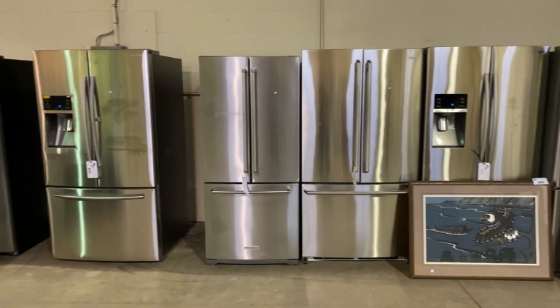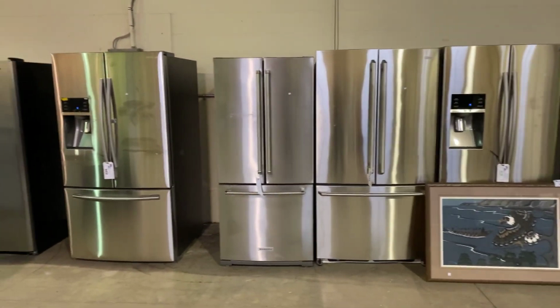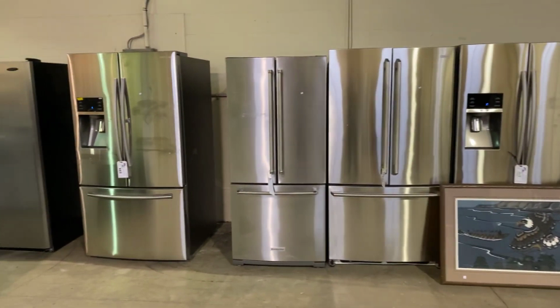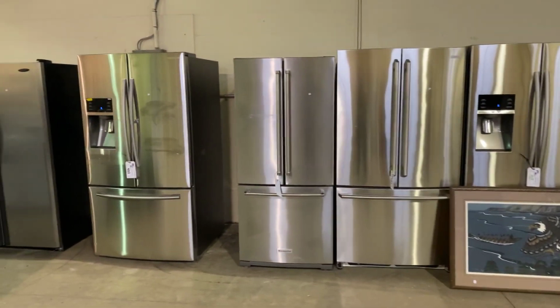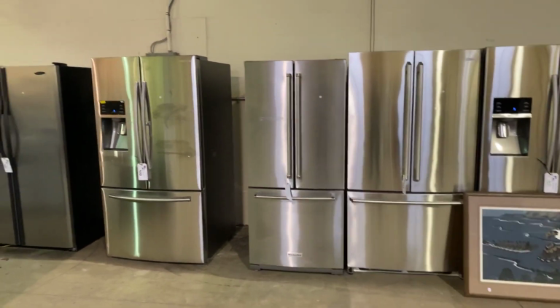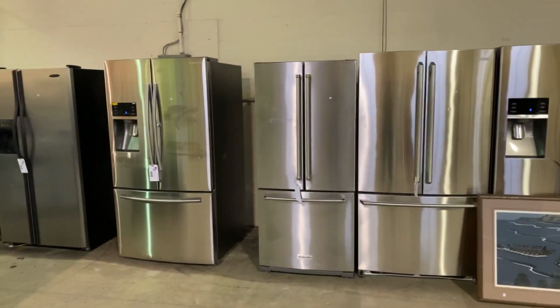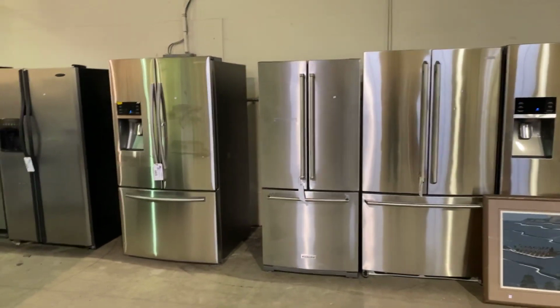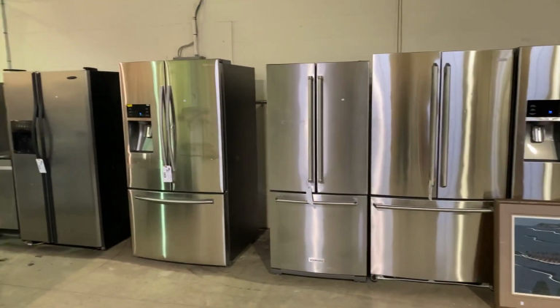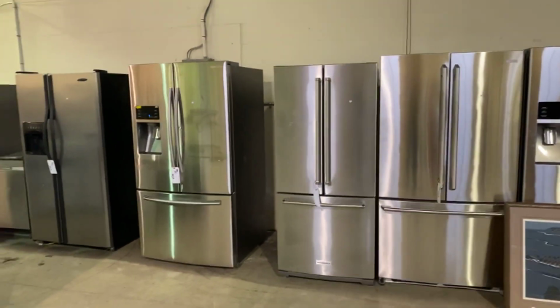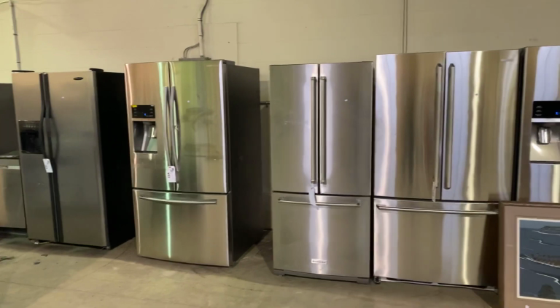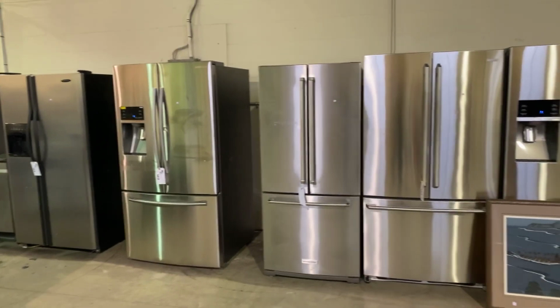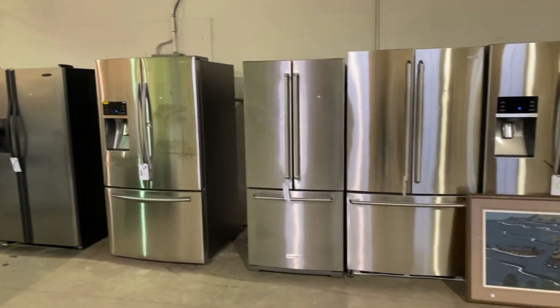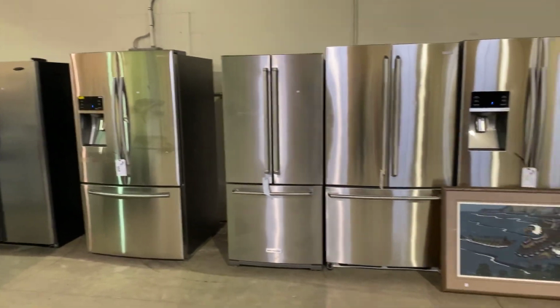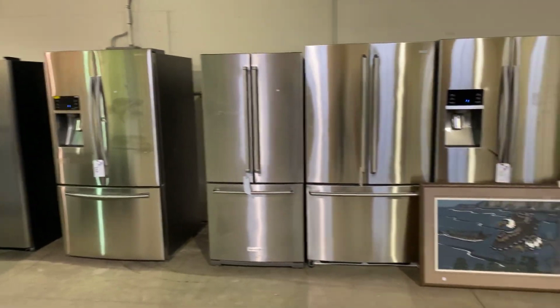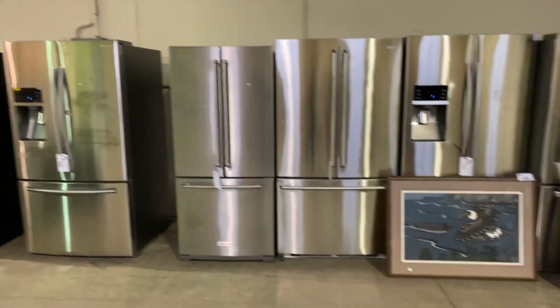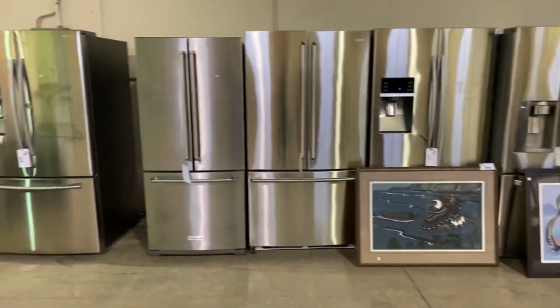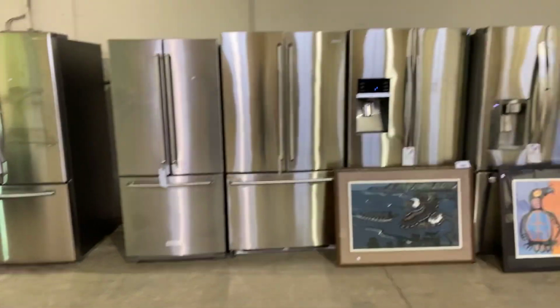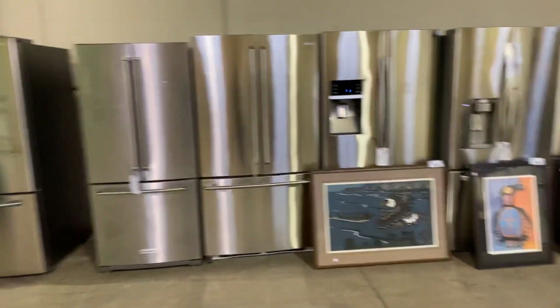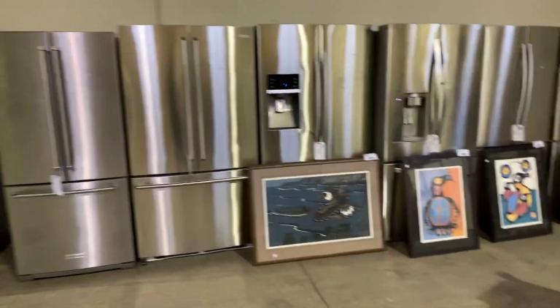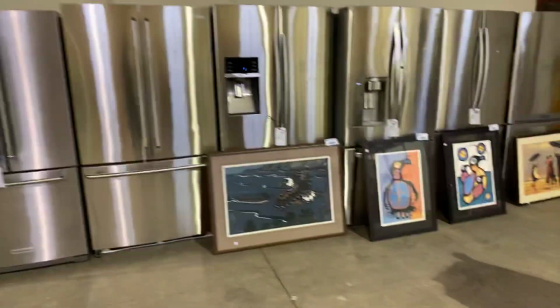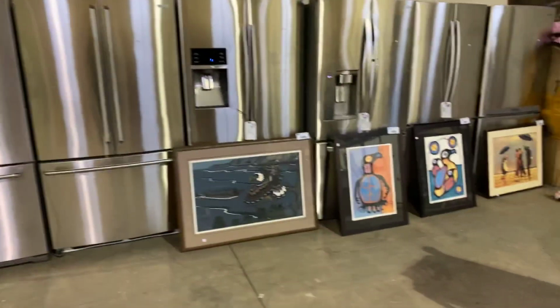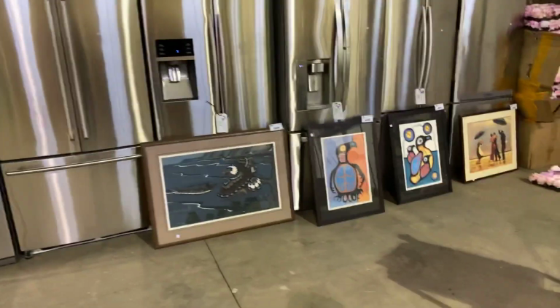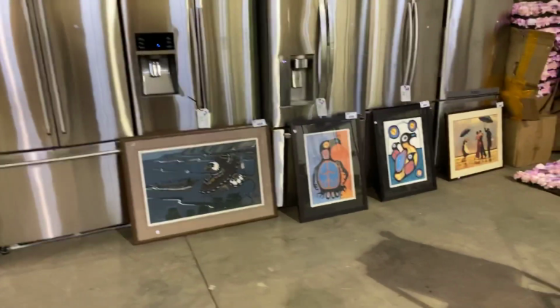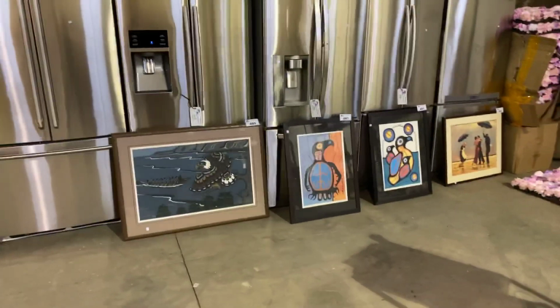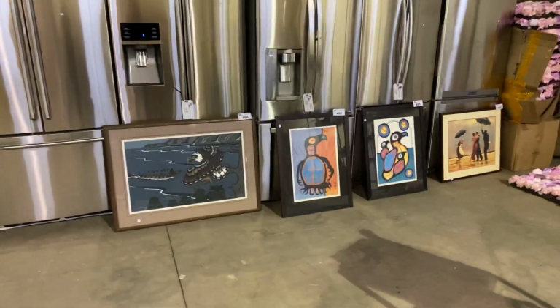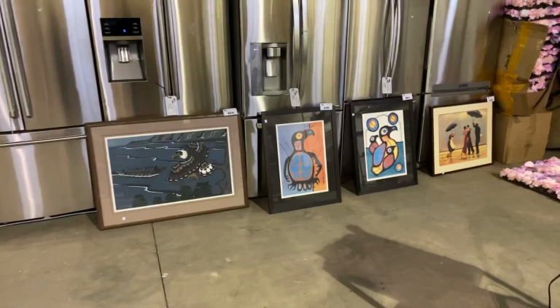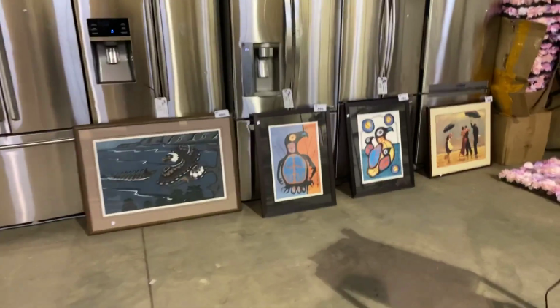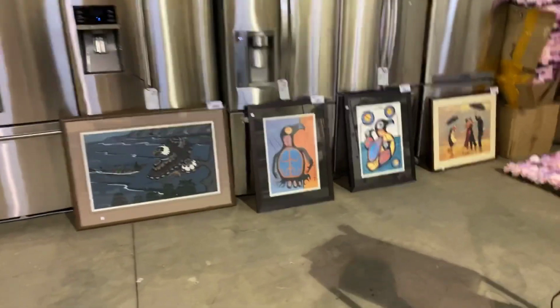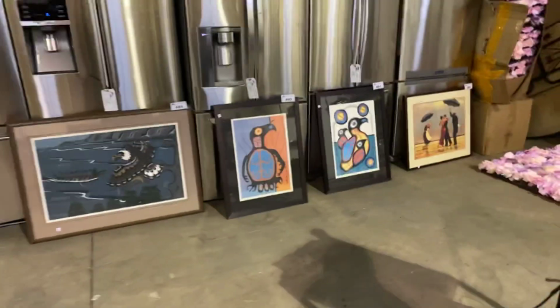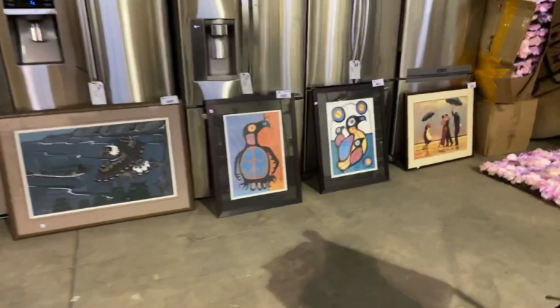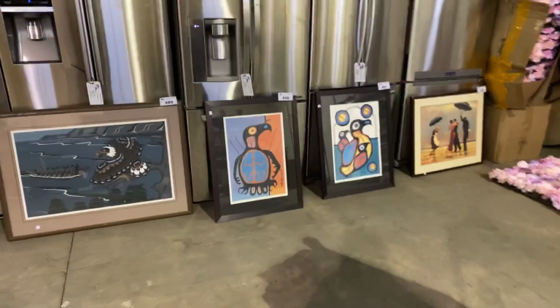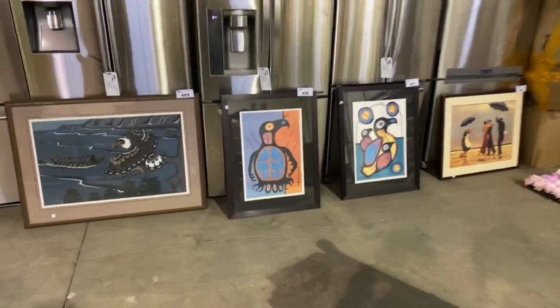Including some fridges — stainless steel fridges that we have — including some nice art down here. You can see Norvell Morseau prints.